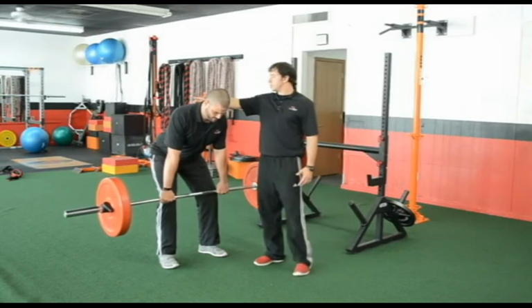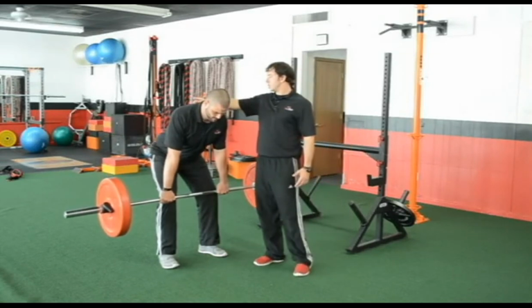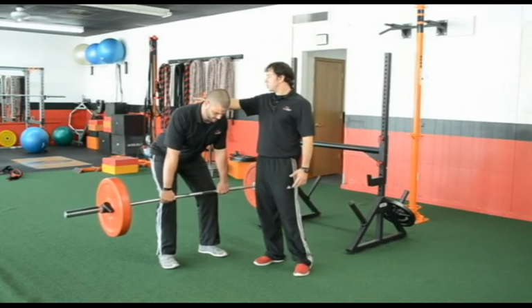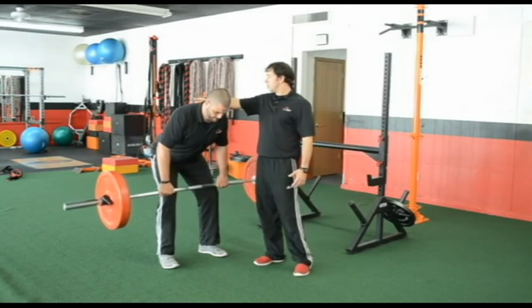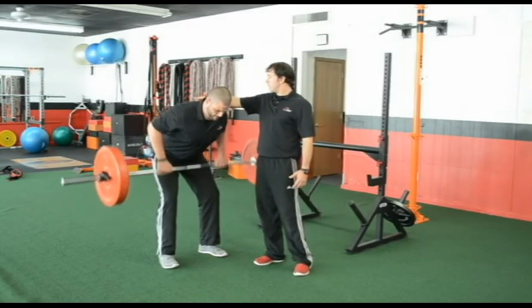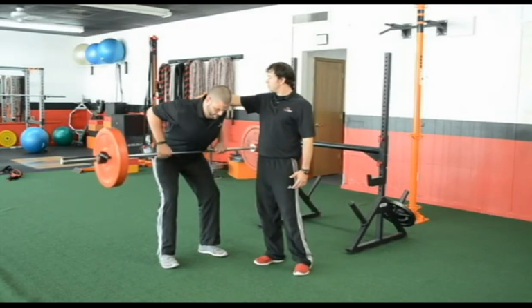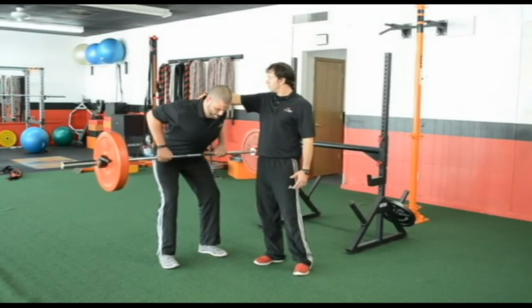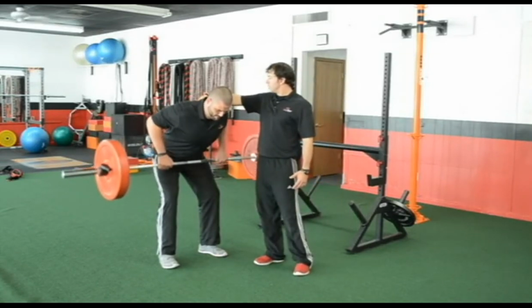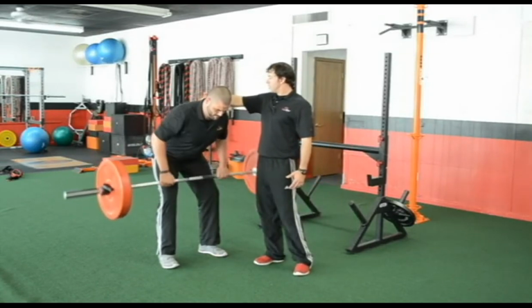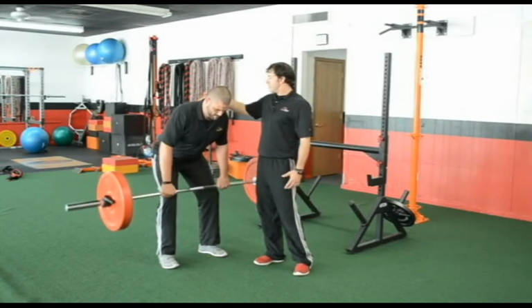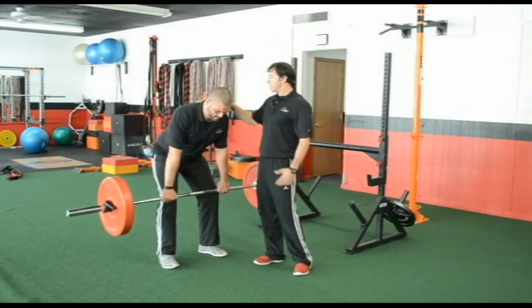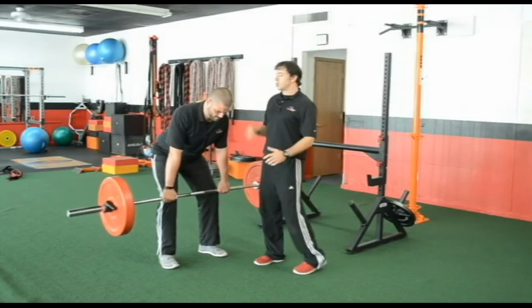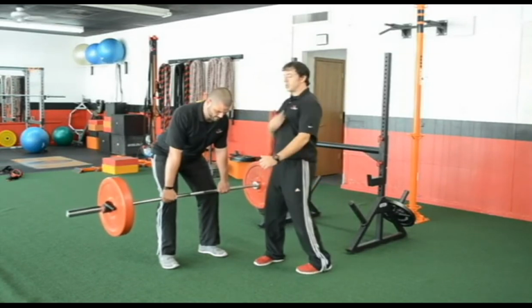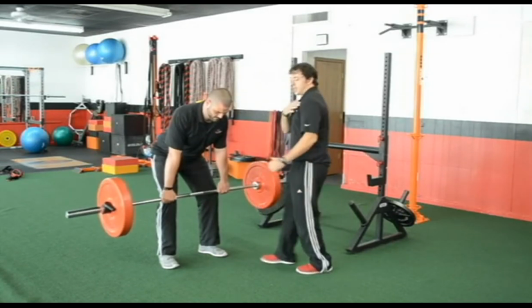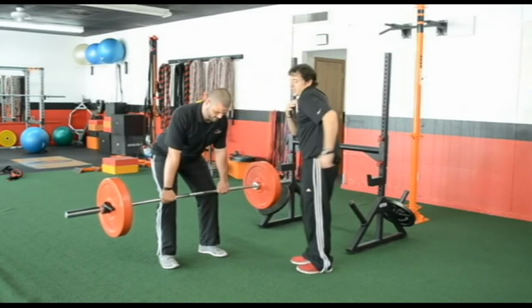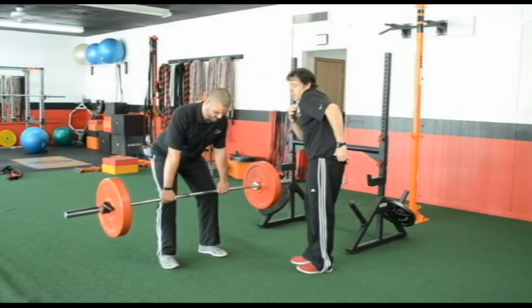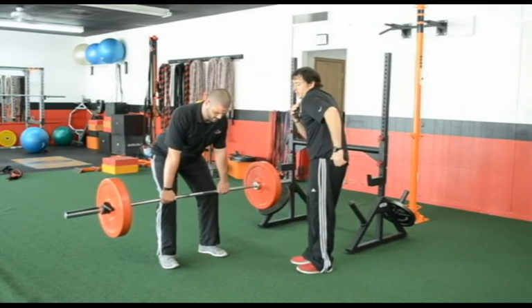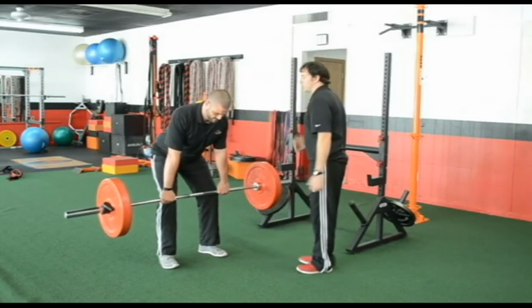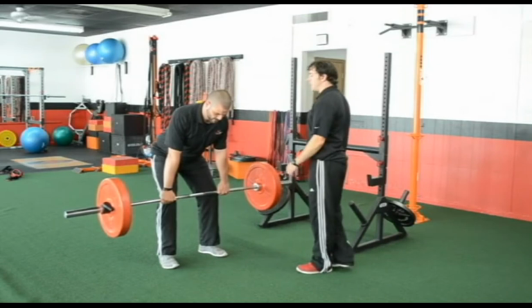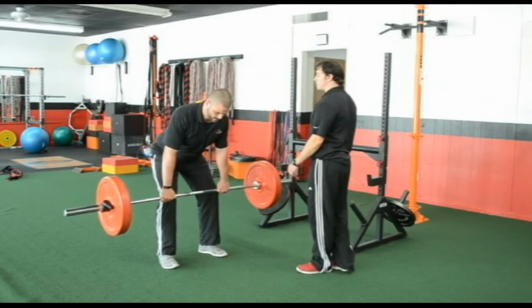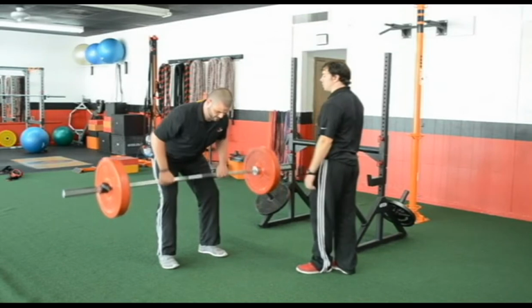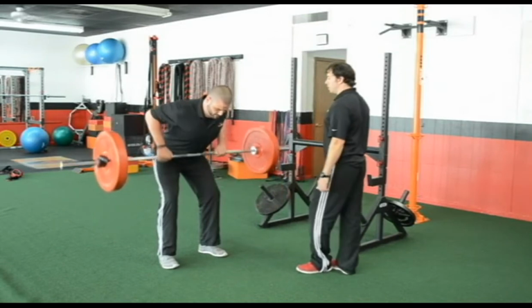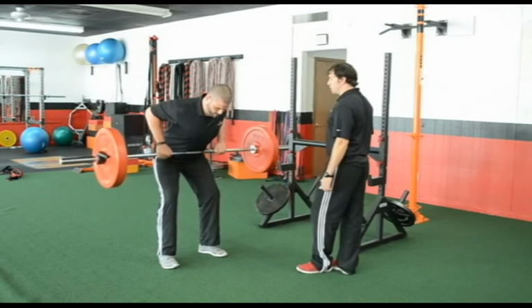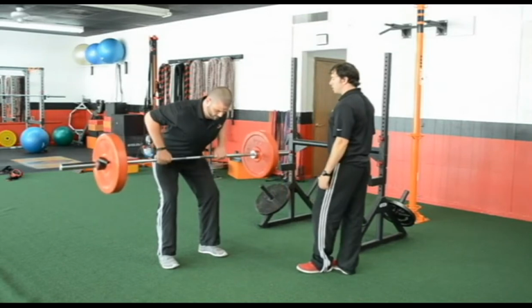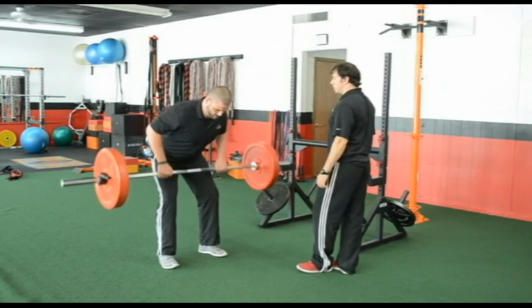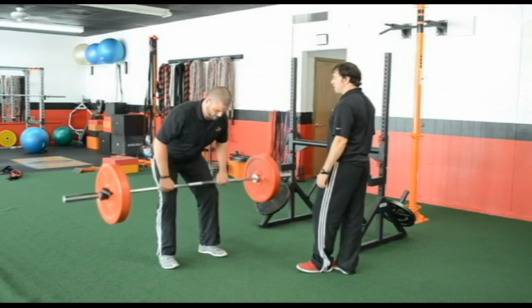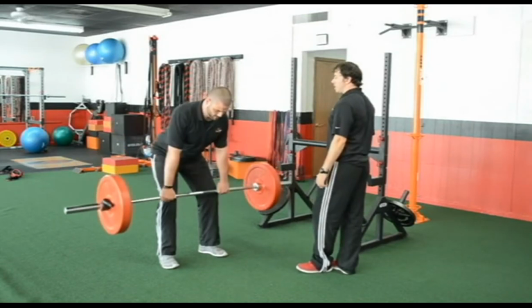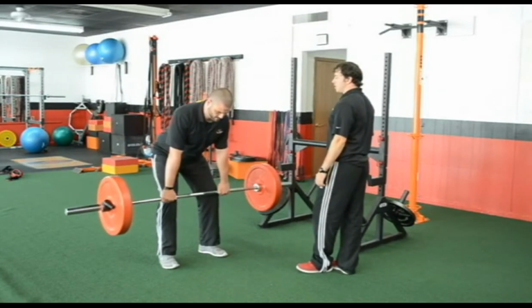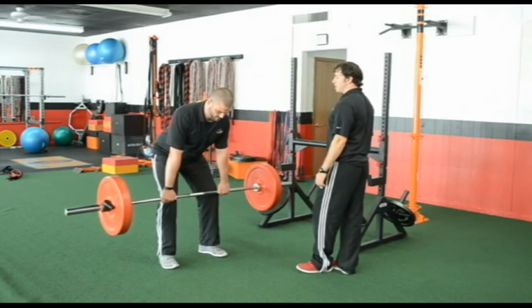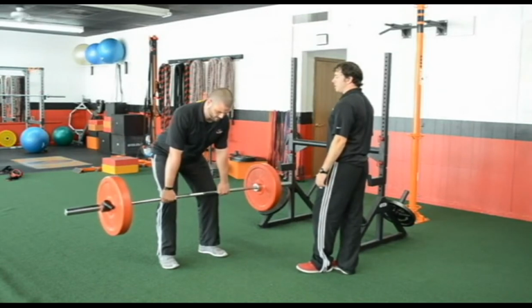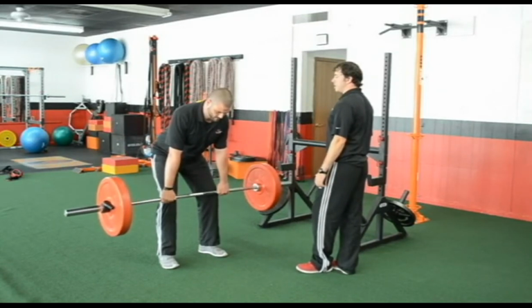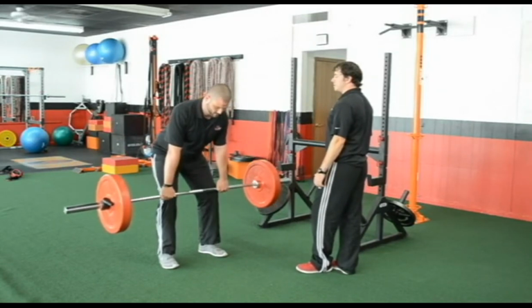We're just going to go two more reps, making sure he's not getting anterior glide in the shoulder. Good. And then go ahead and bring it down, Steve.